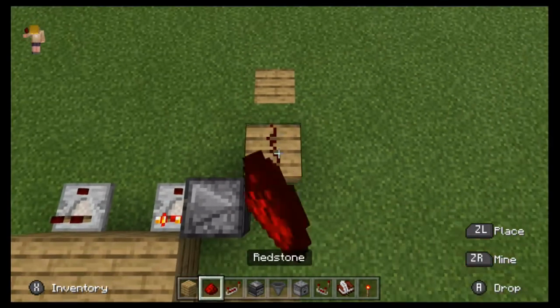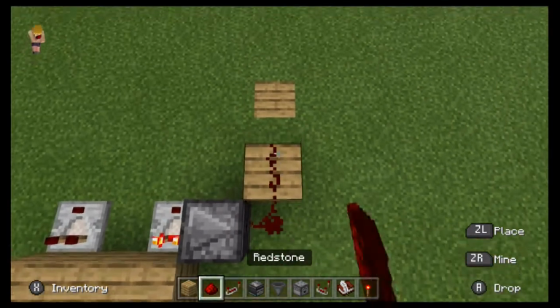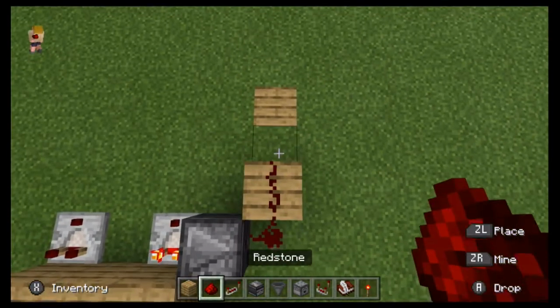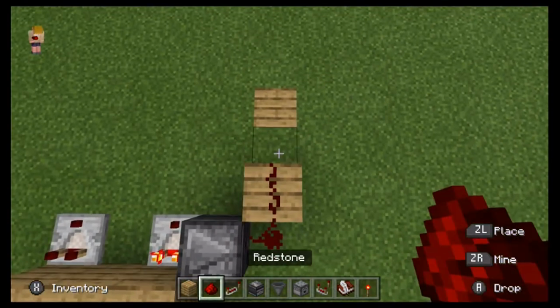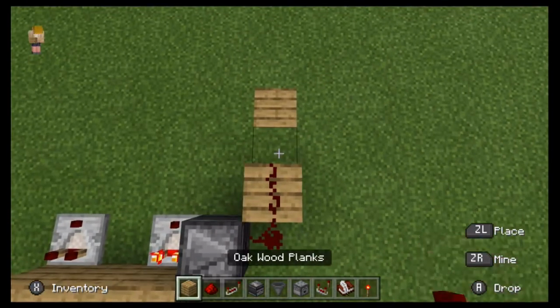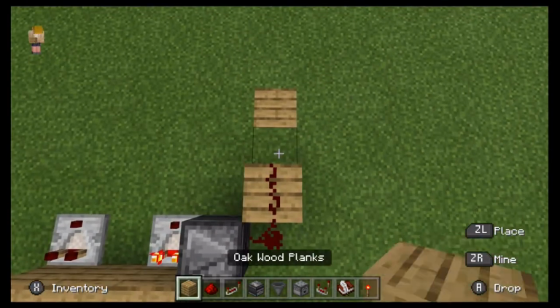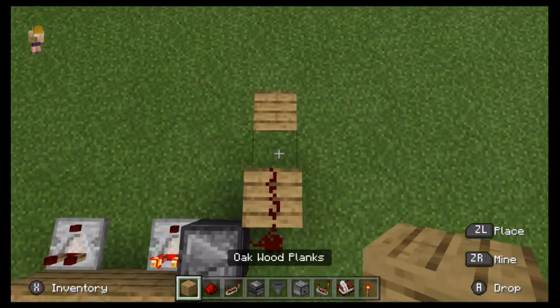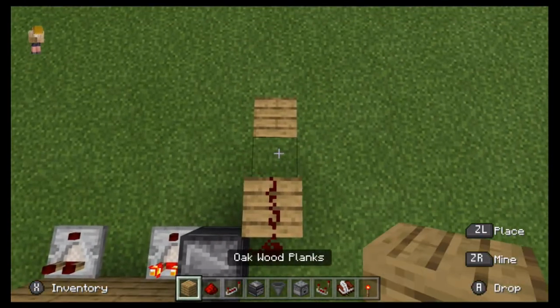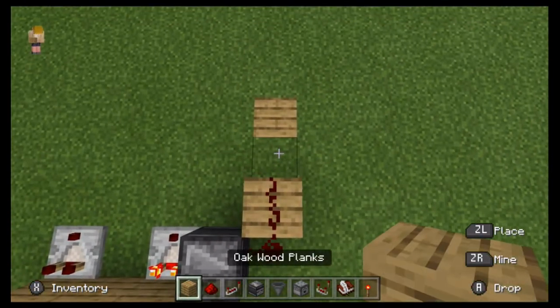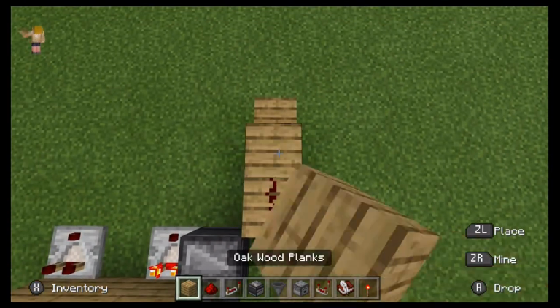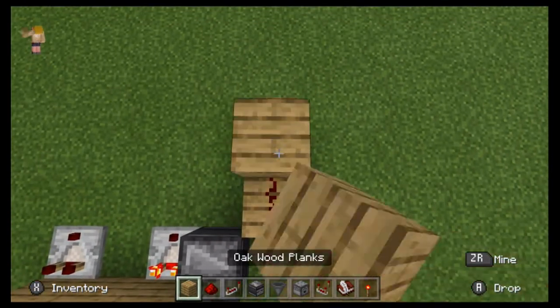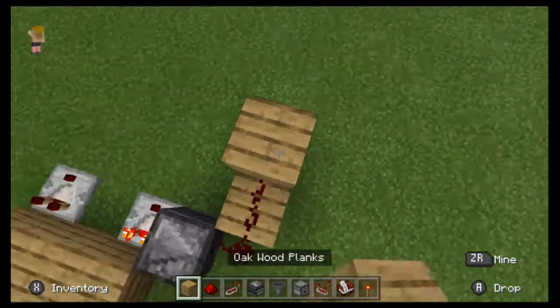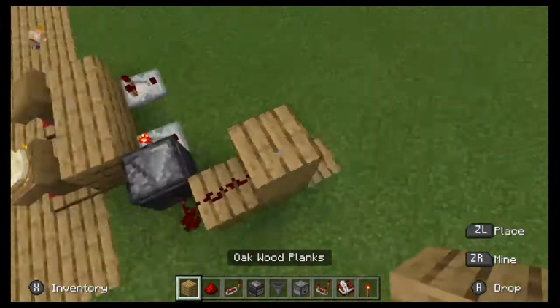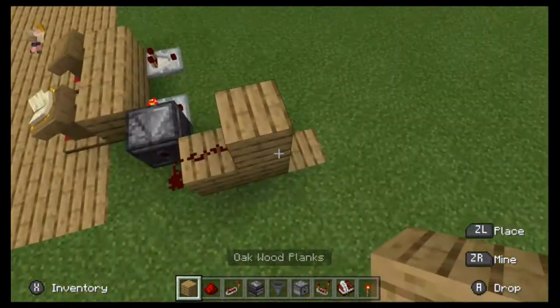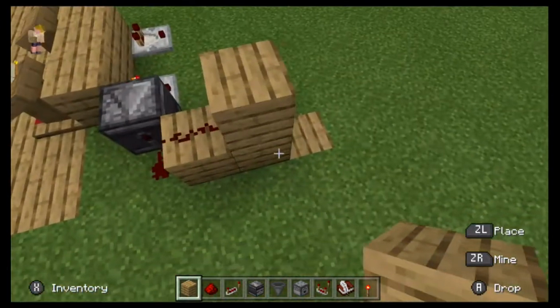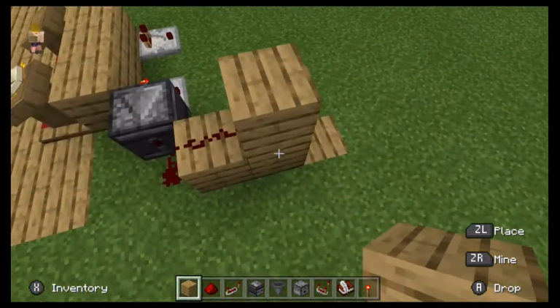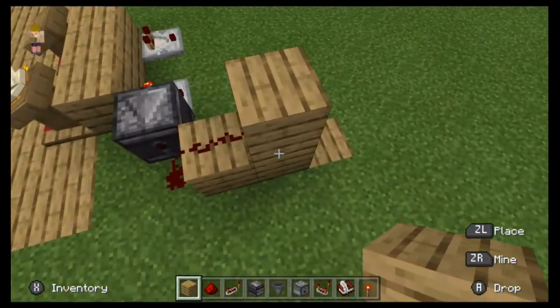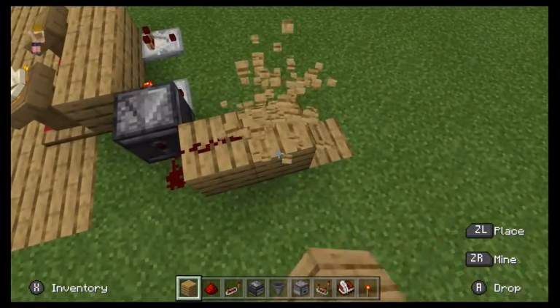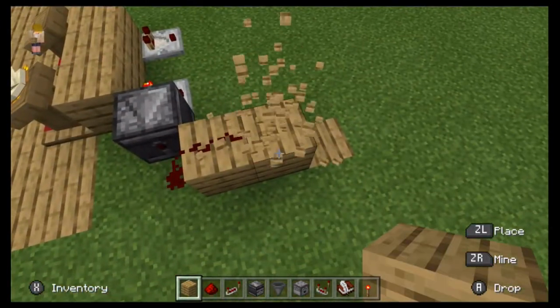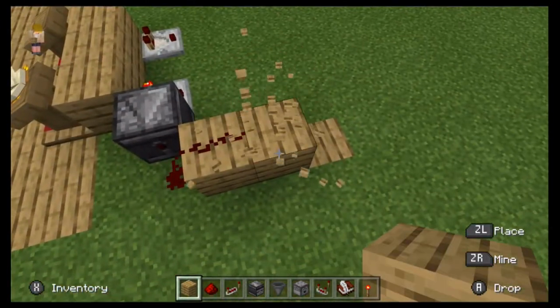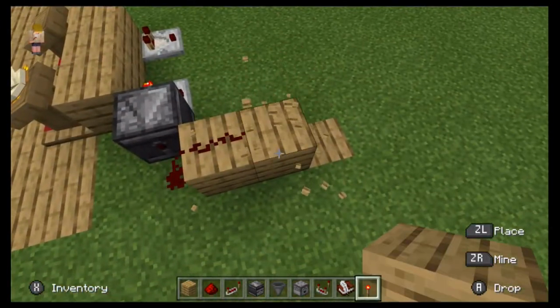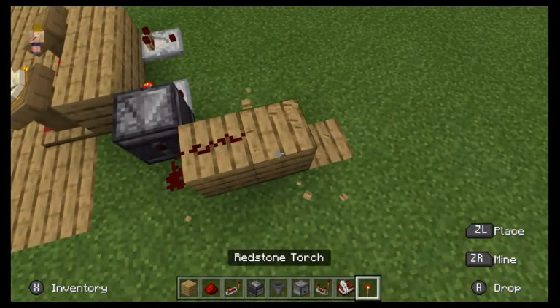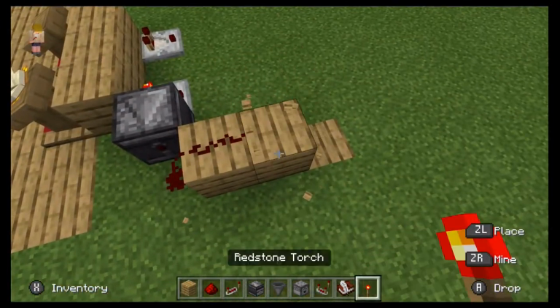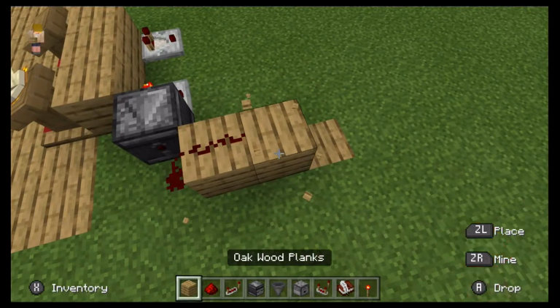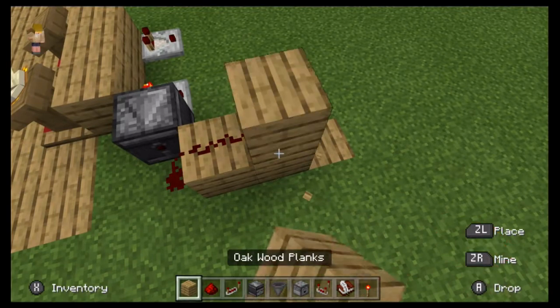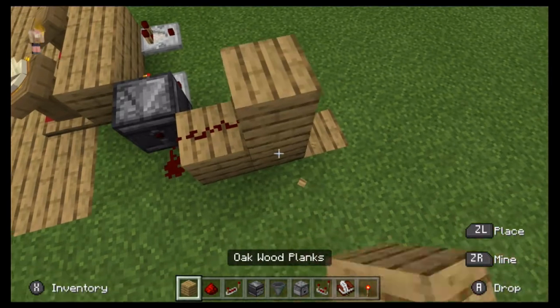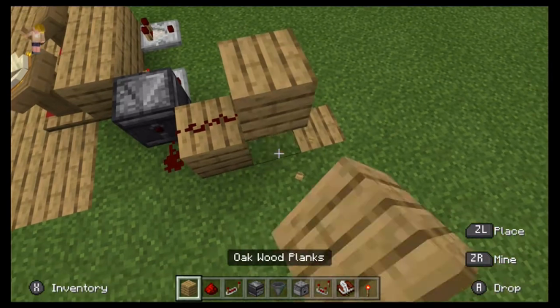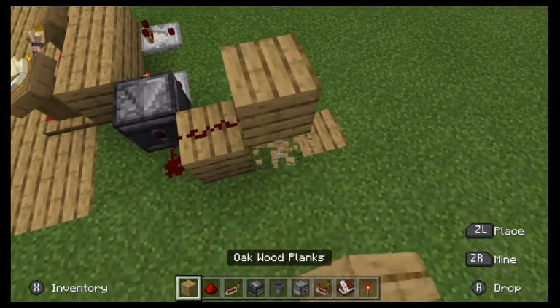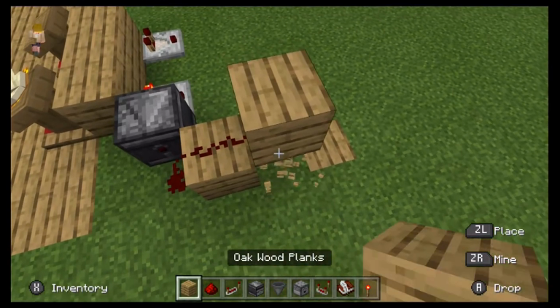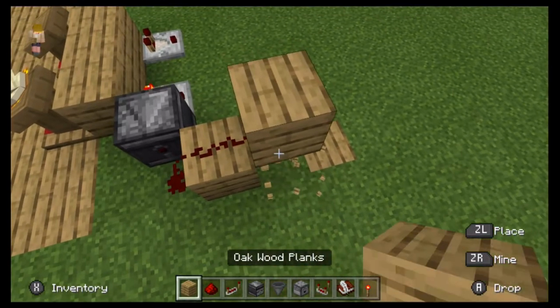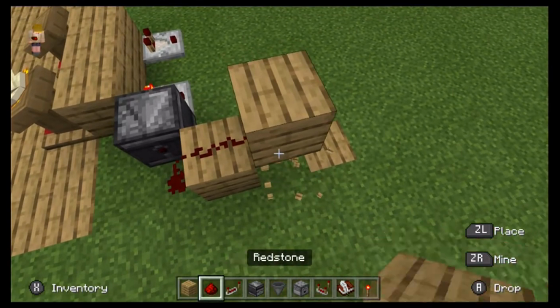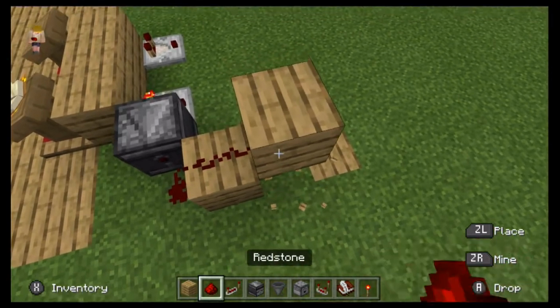You're going to put your redstone dust here, your block here, and then you can move the one on the bottom if you want.